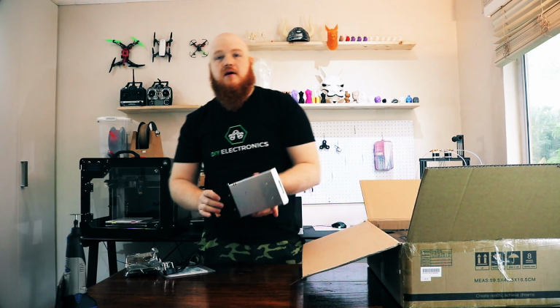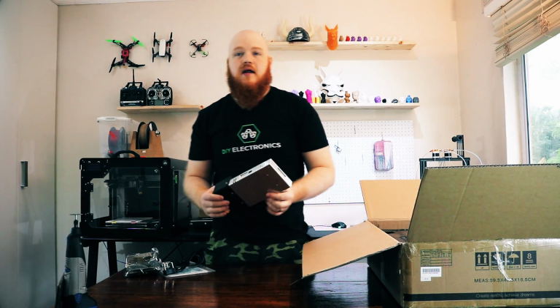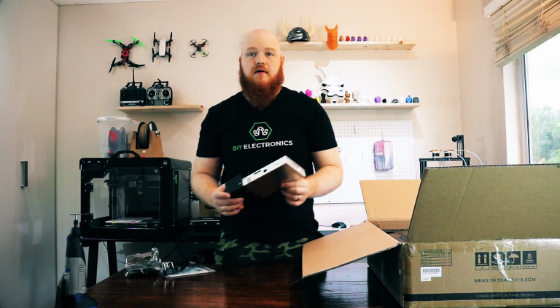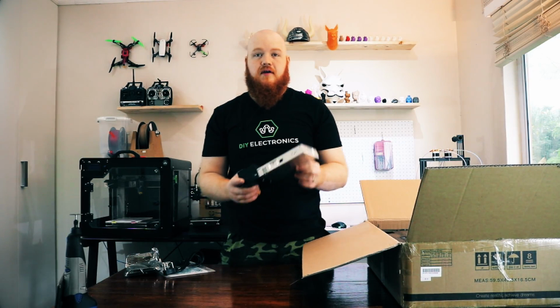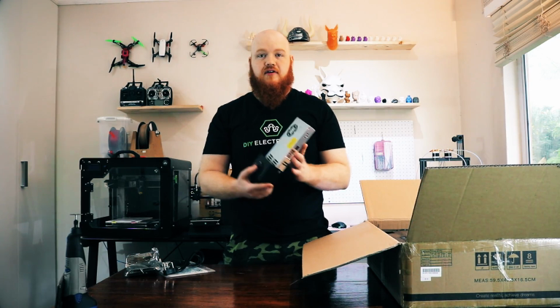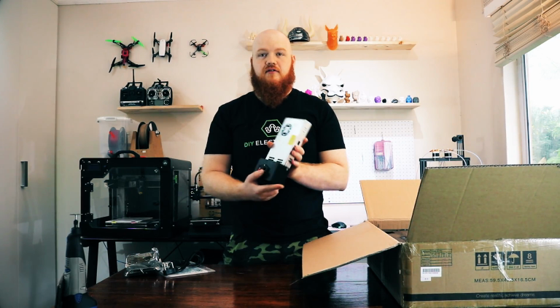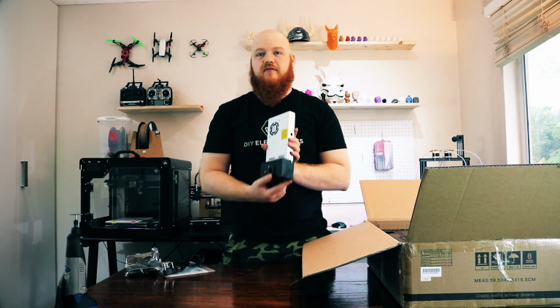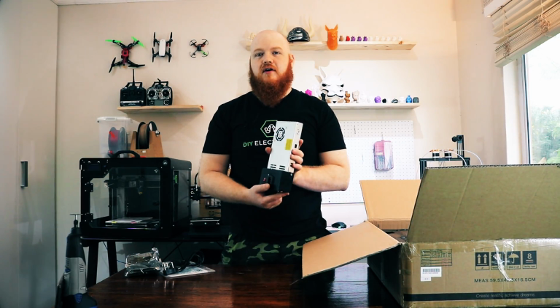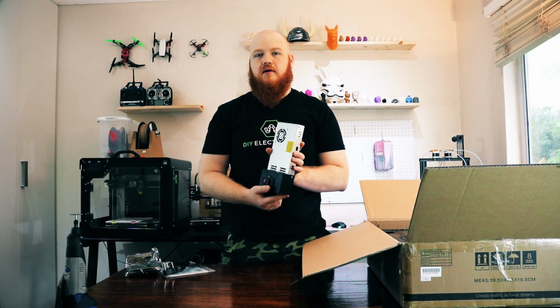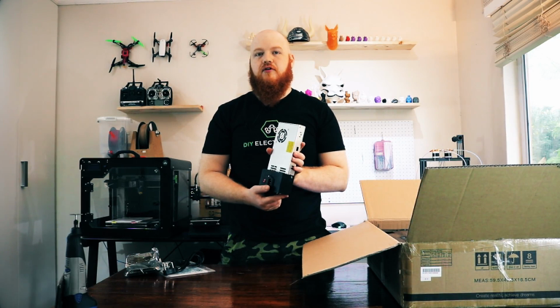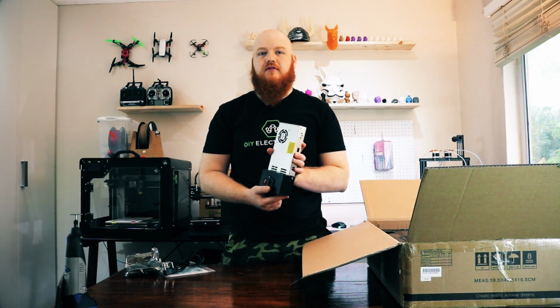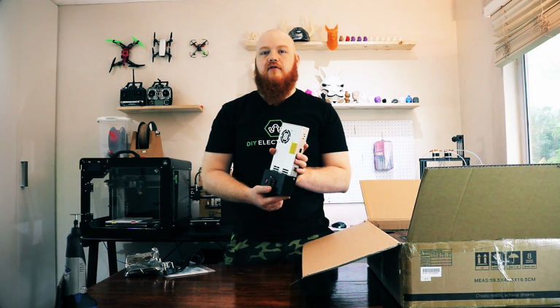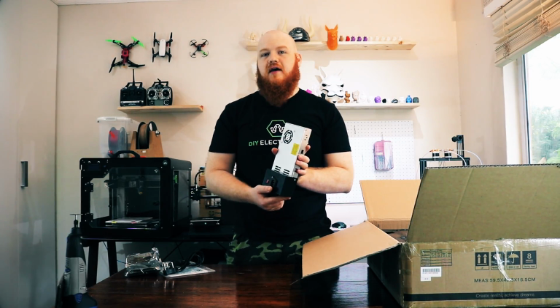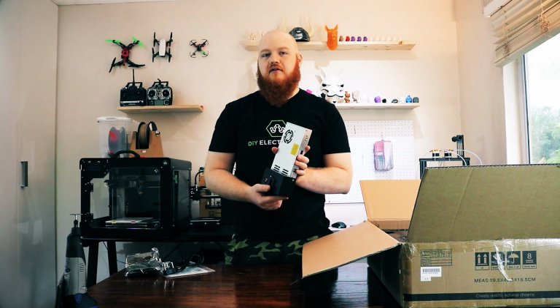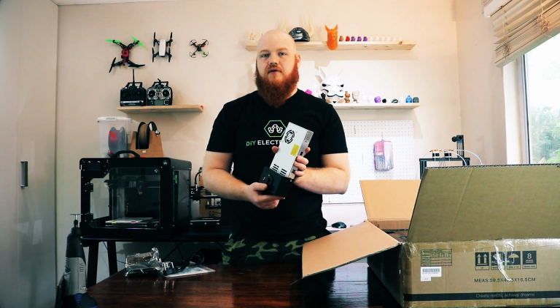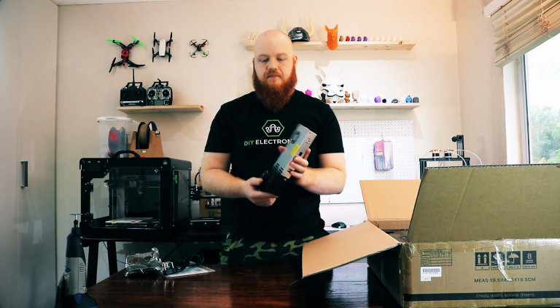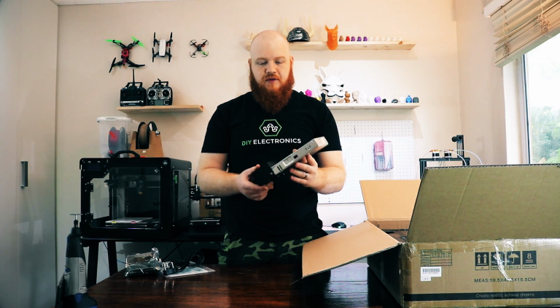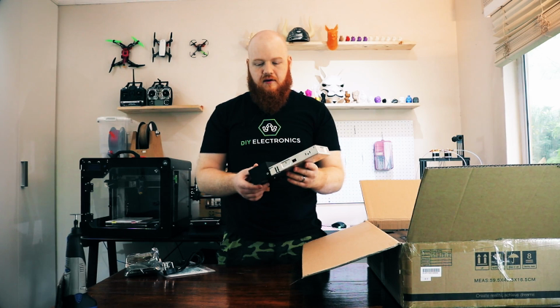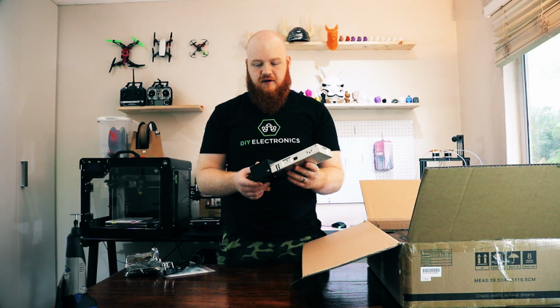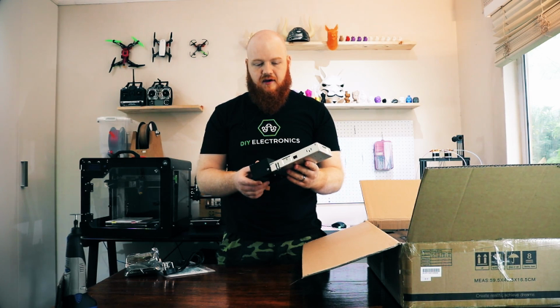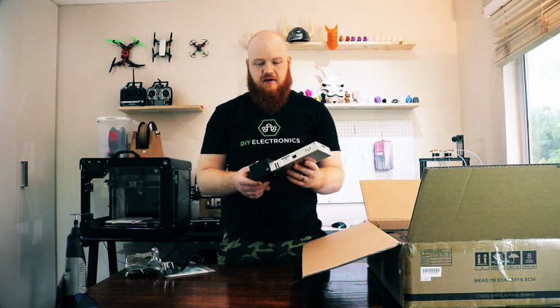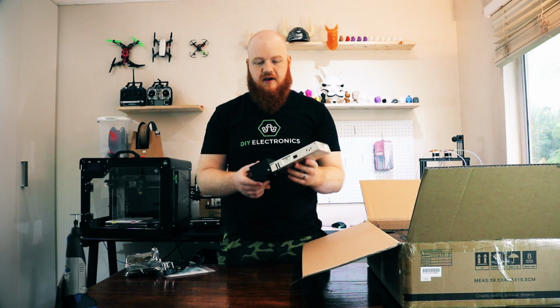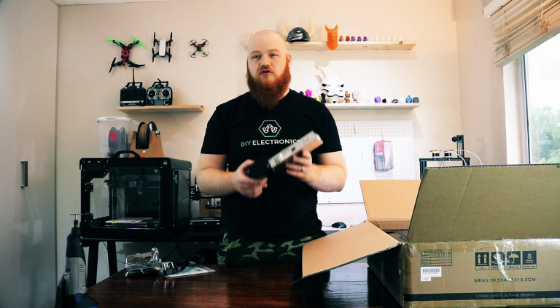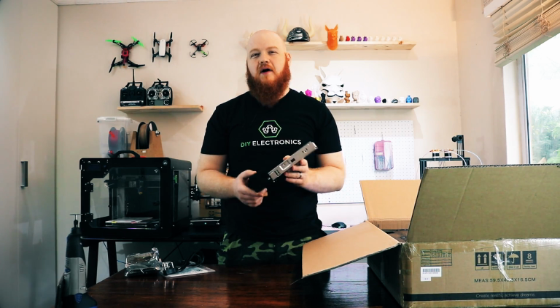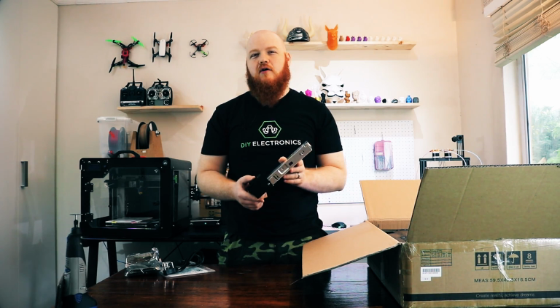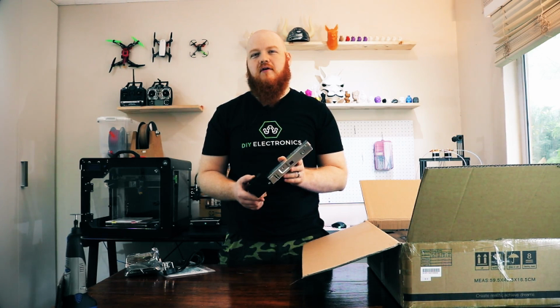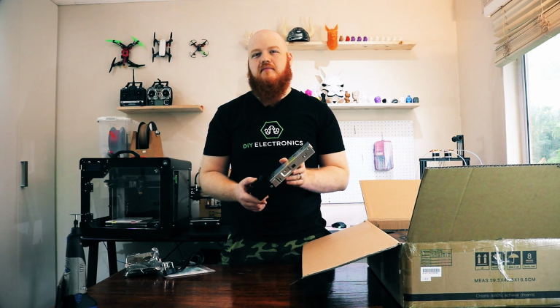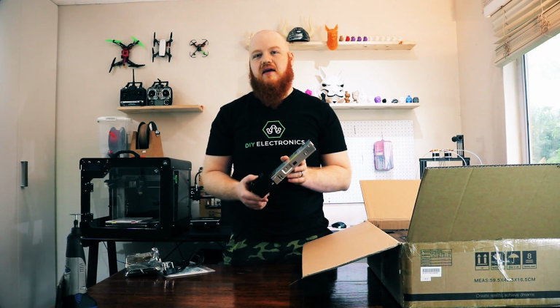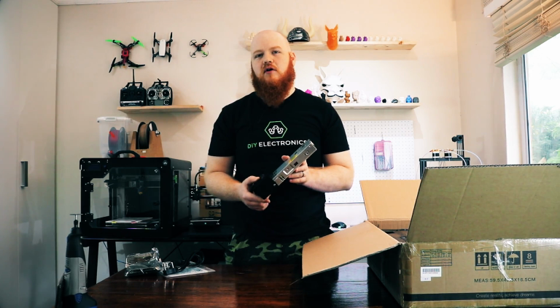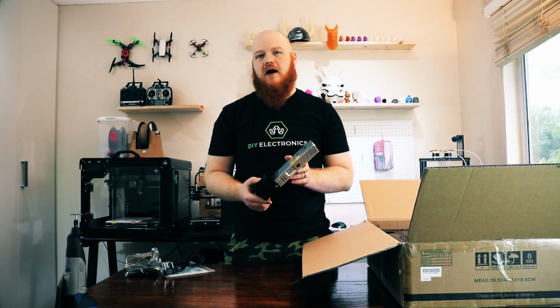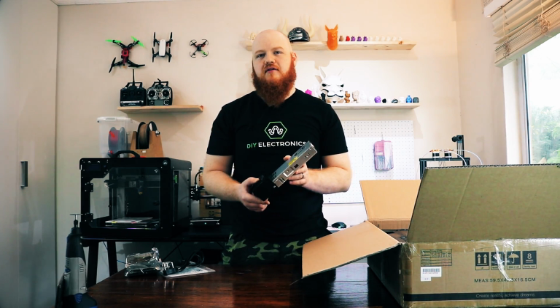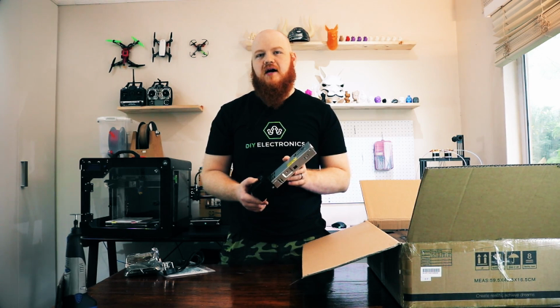Now, this is one of the improvements over the Ender 3 — this is a super high quality Meanwell power supply.